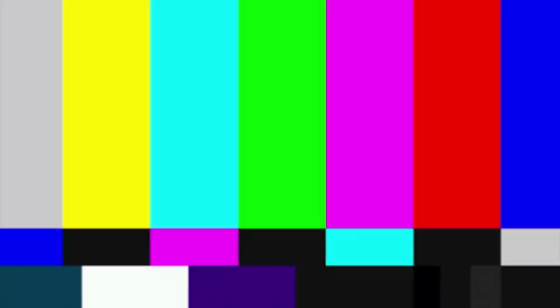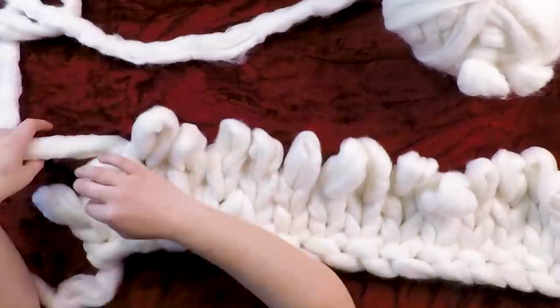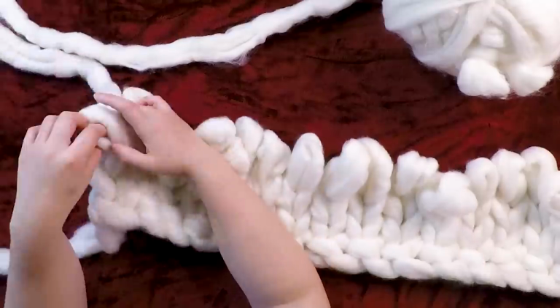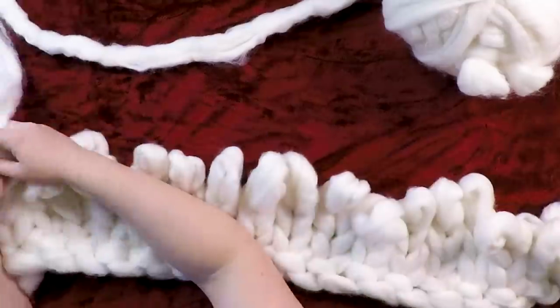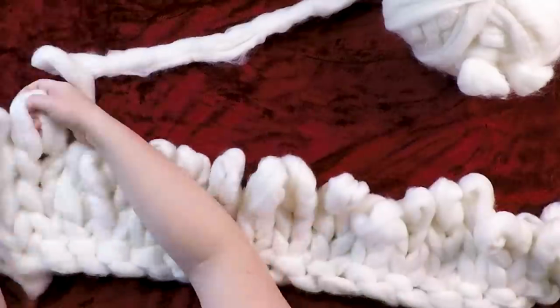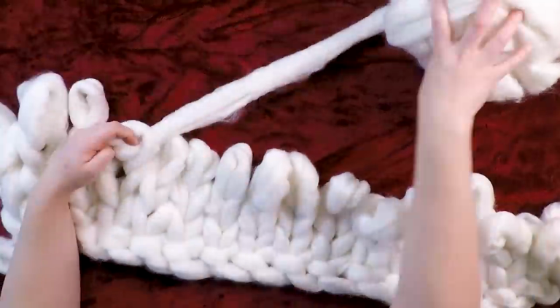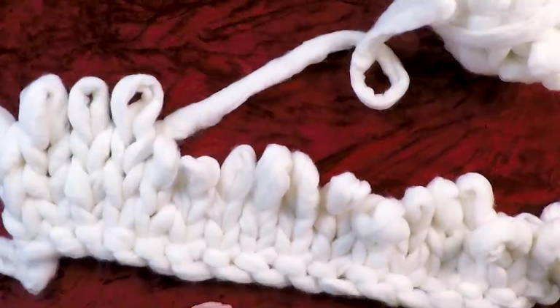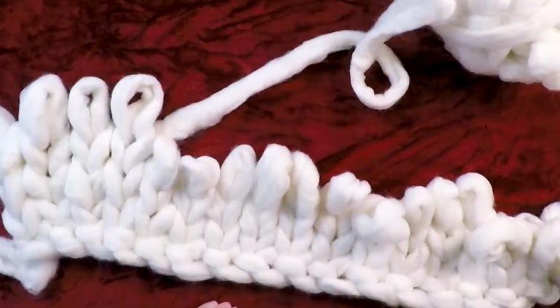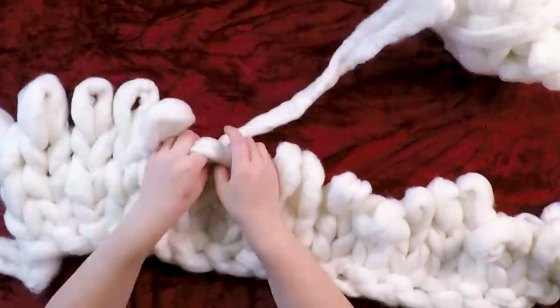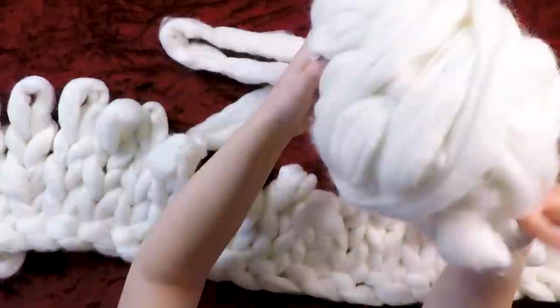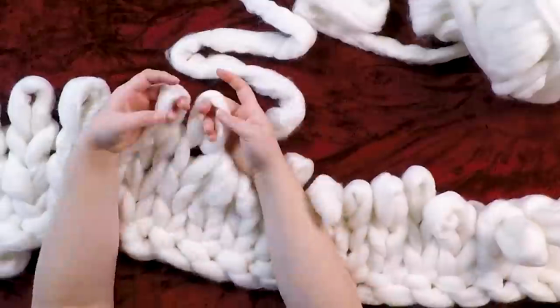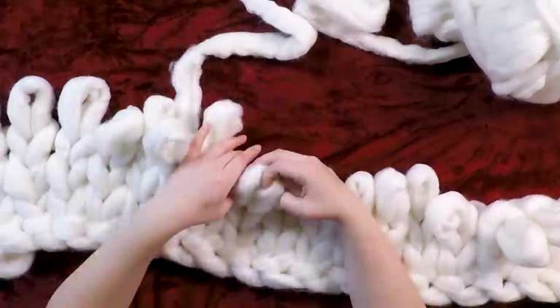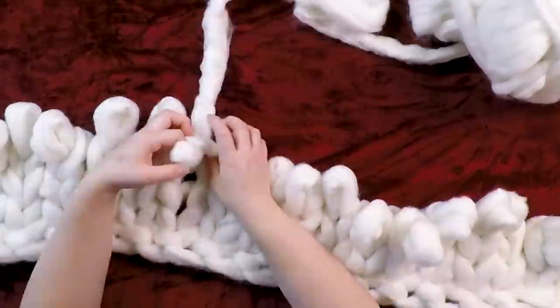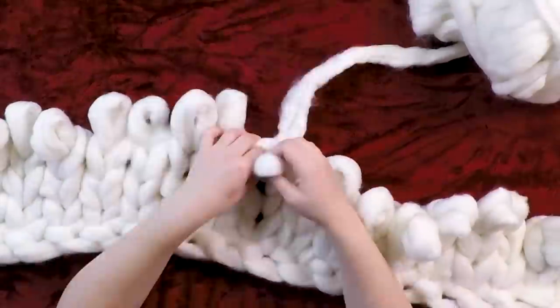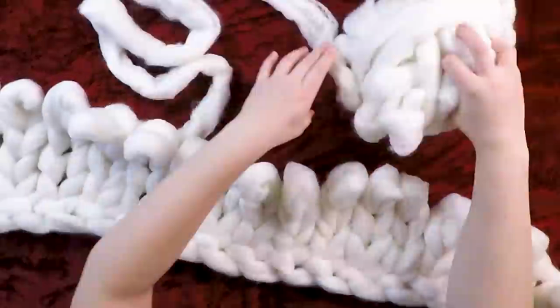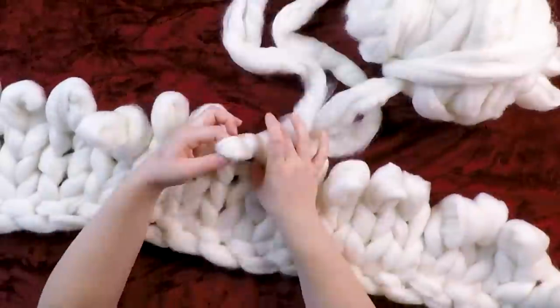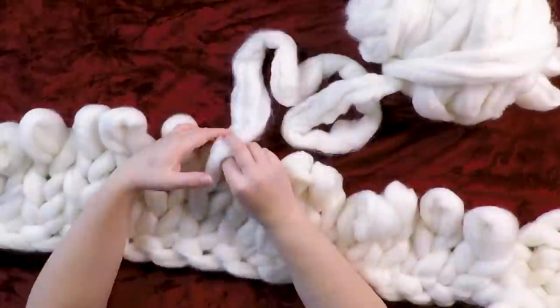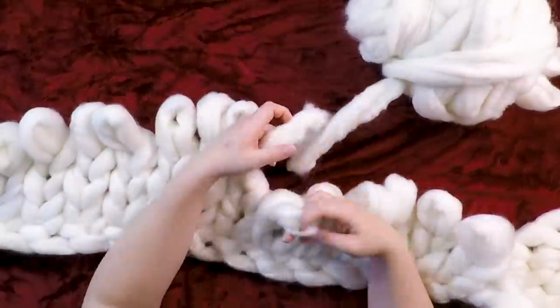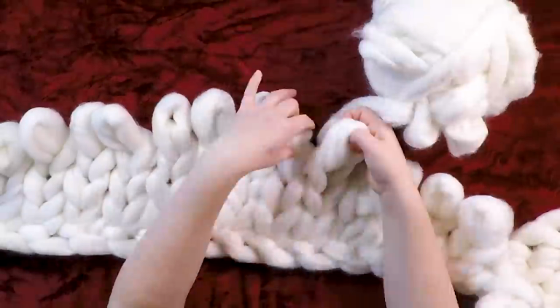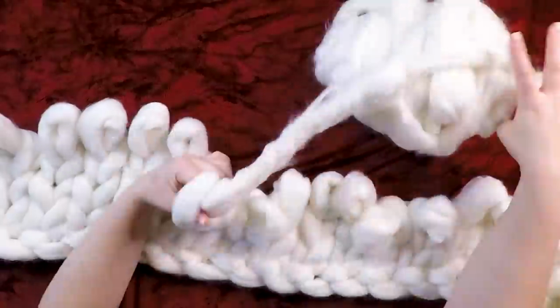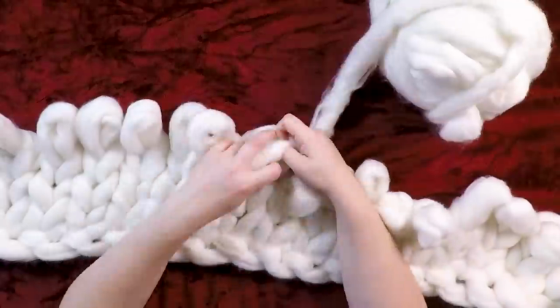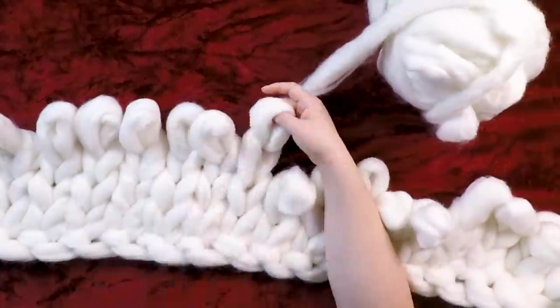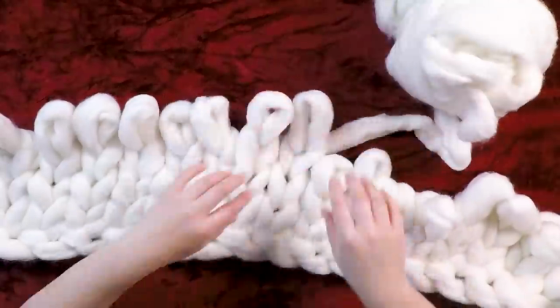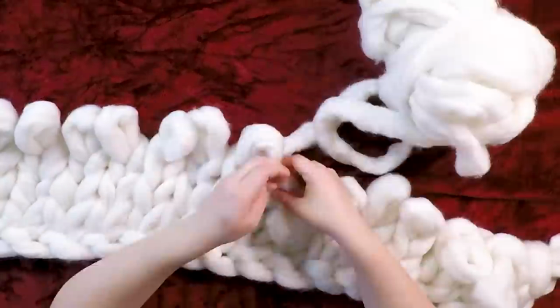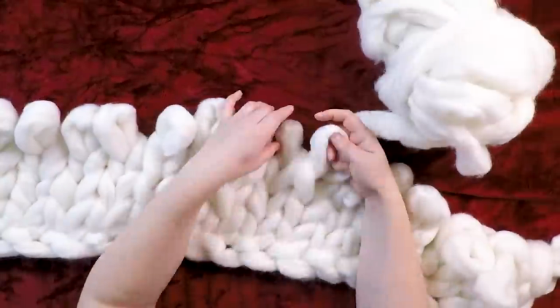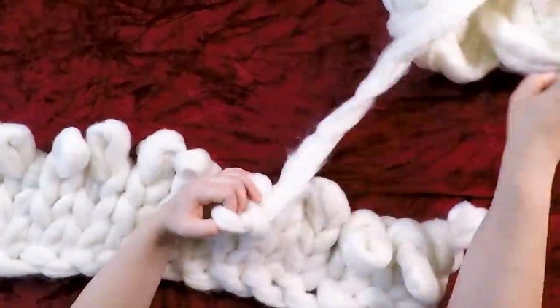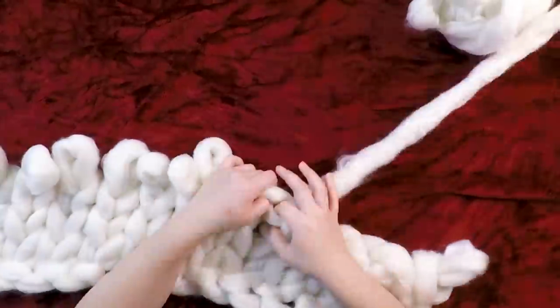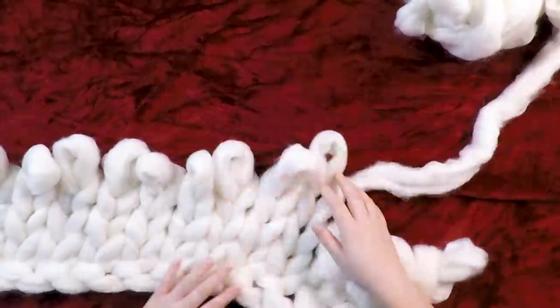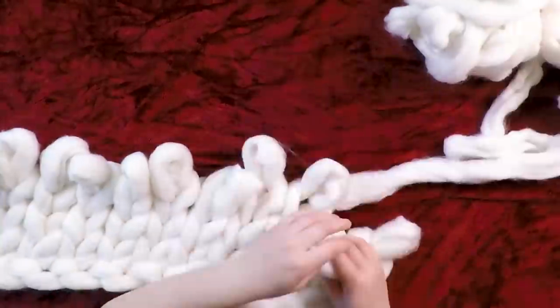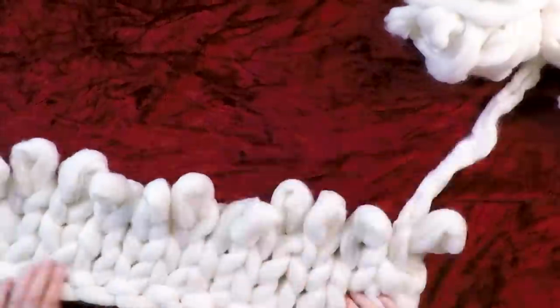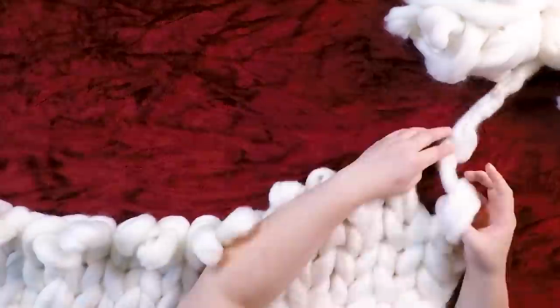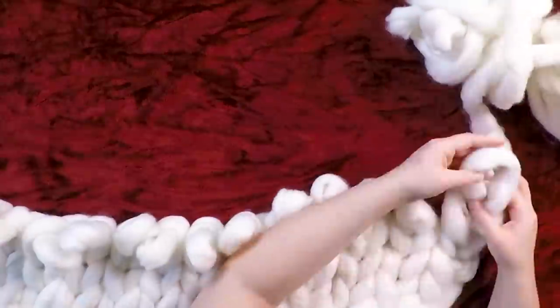So I went ahead and repeated the same process to start the blanket again, but I made it less wide this time.